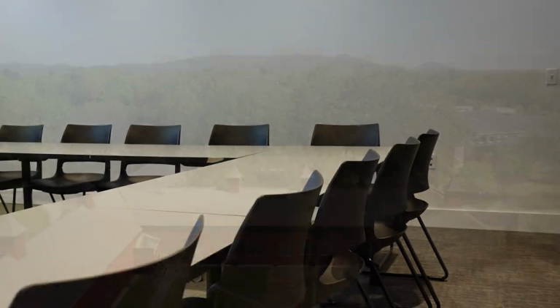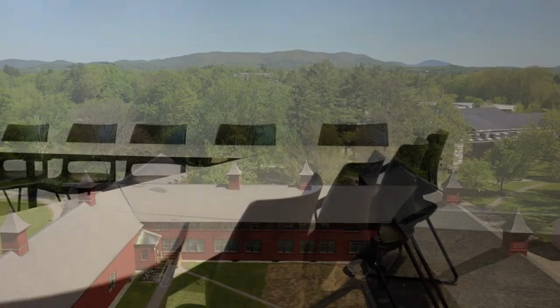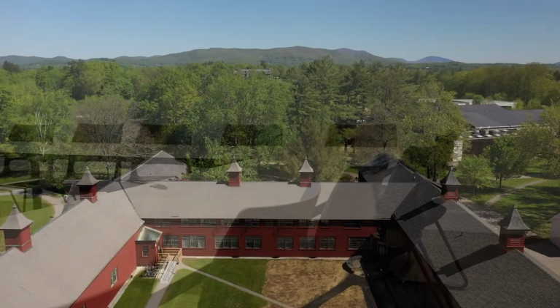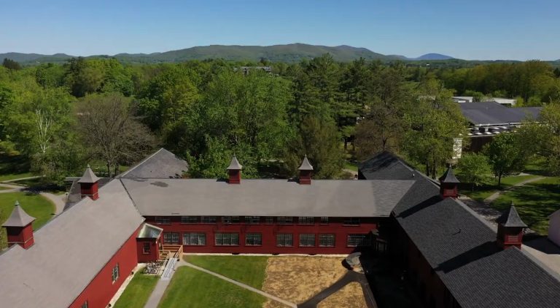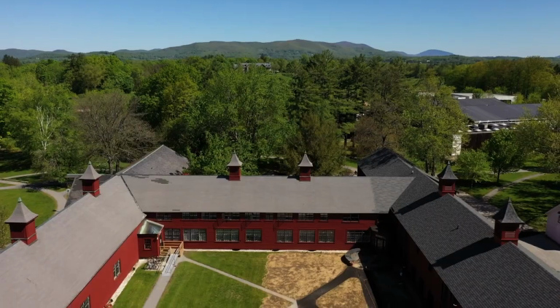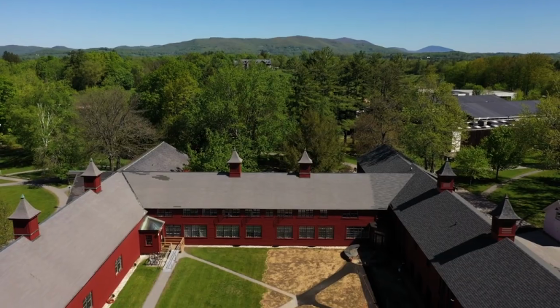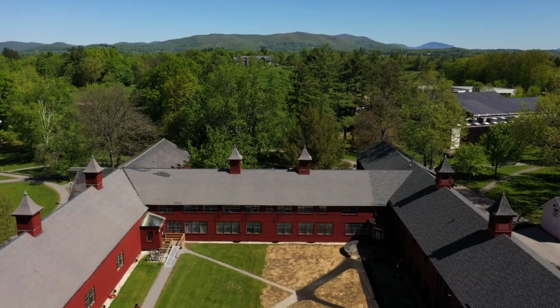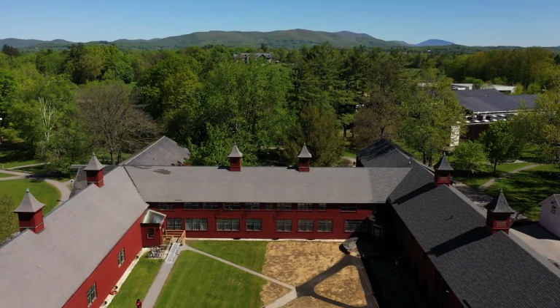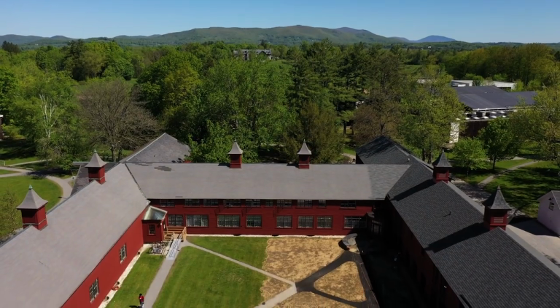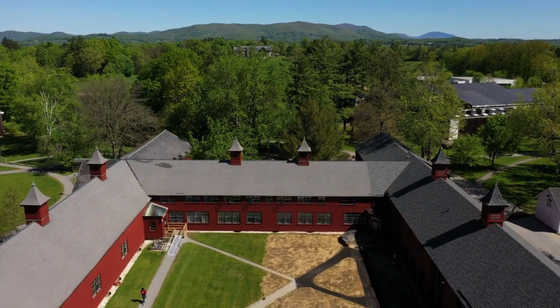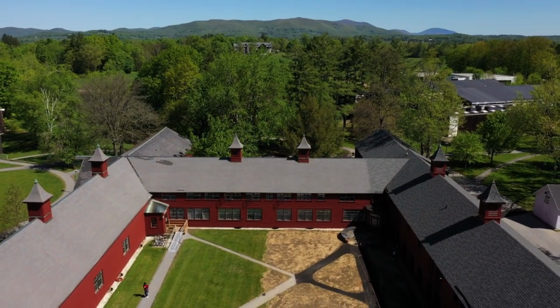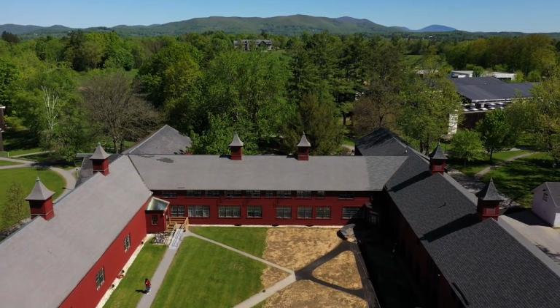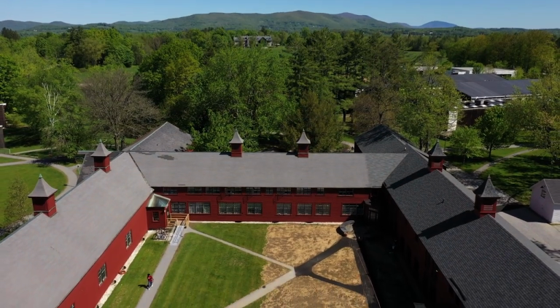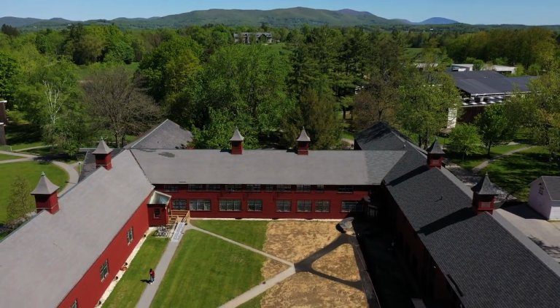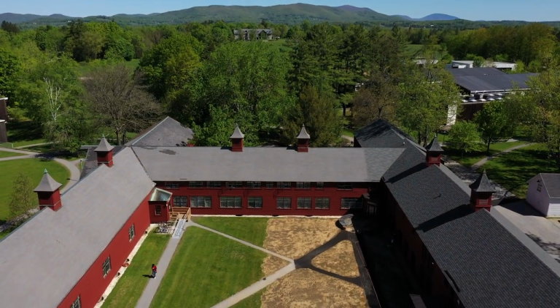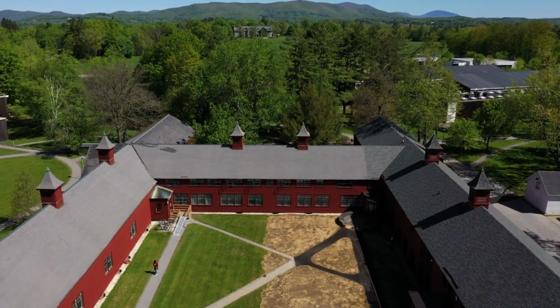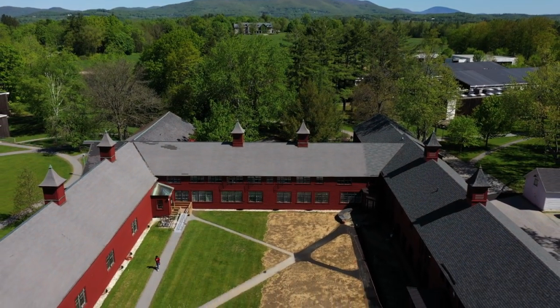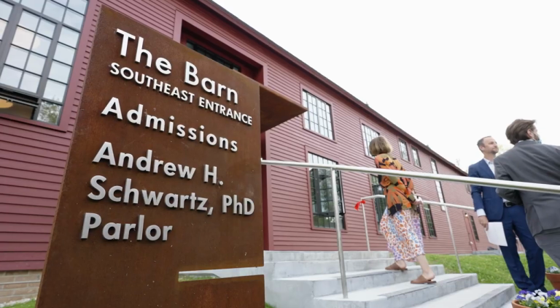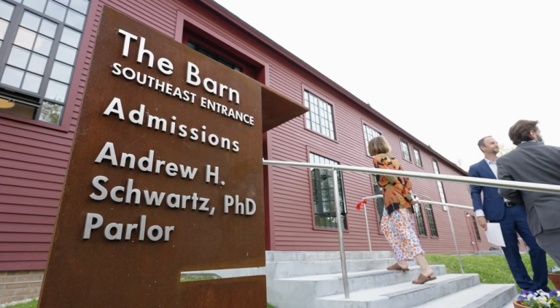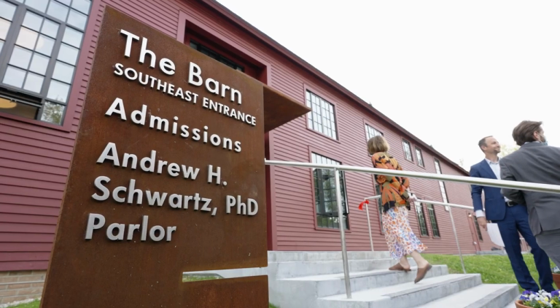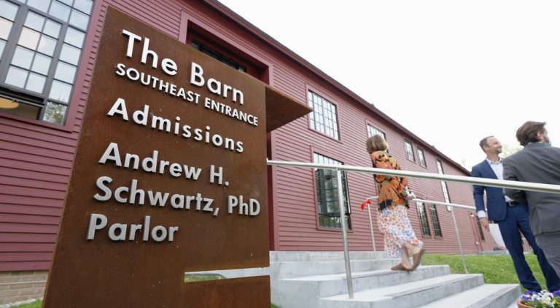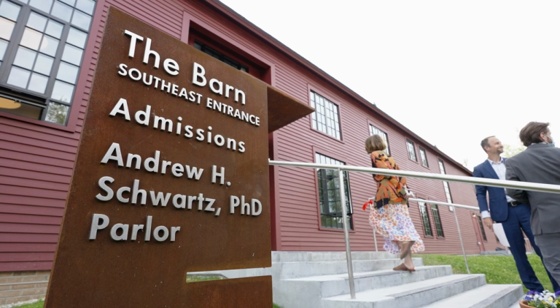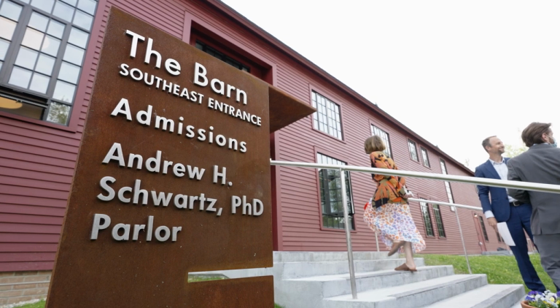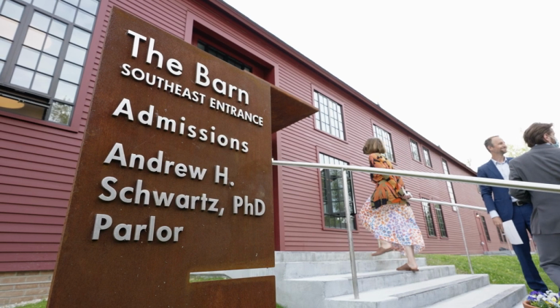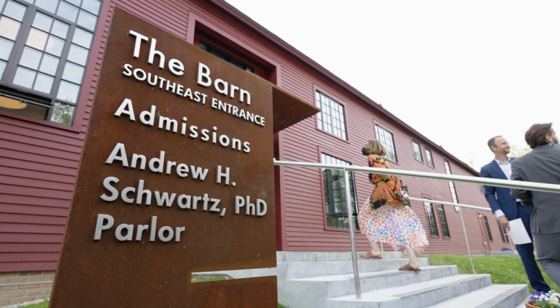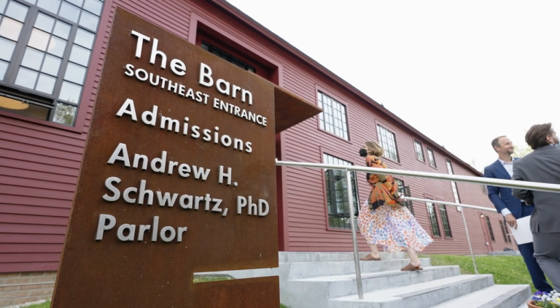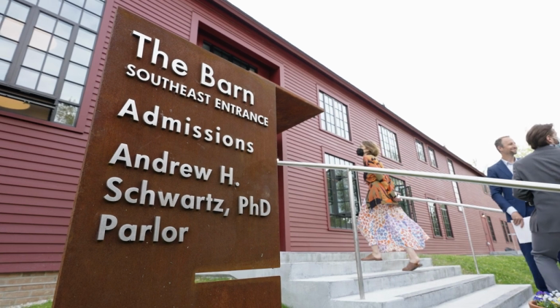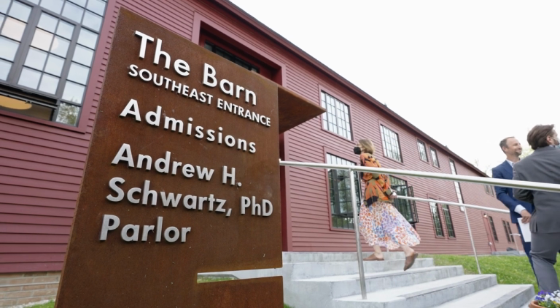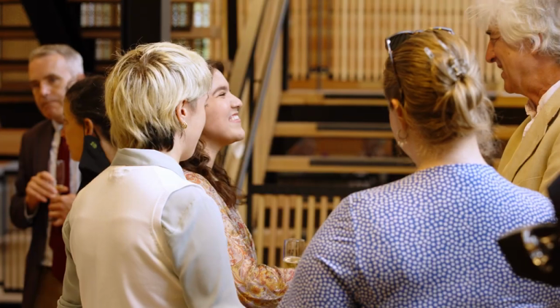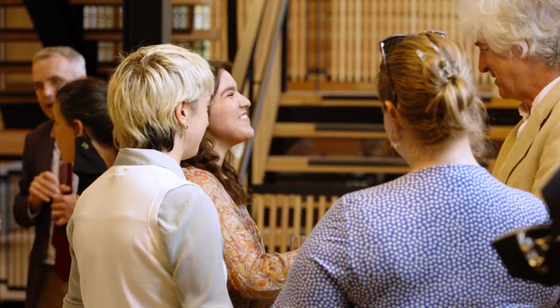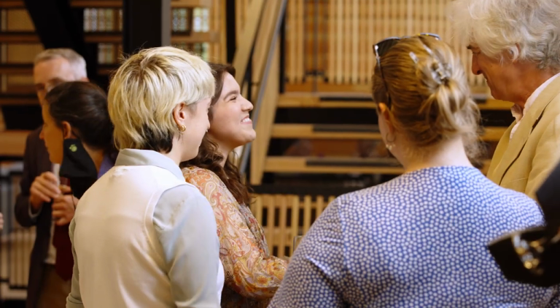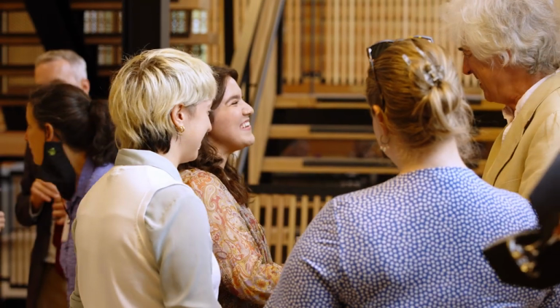After three years of design and construction, we're excited to open the doors of the barn once again and open it to the community.